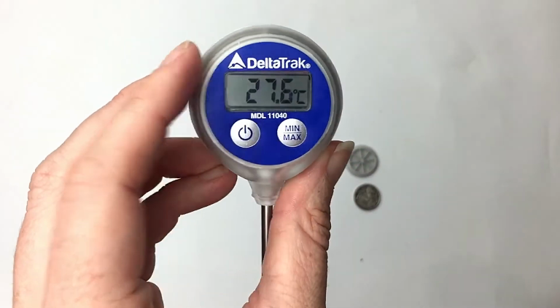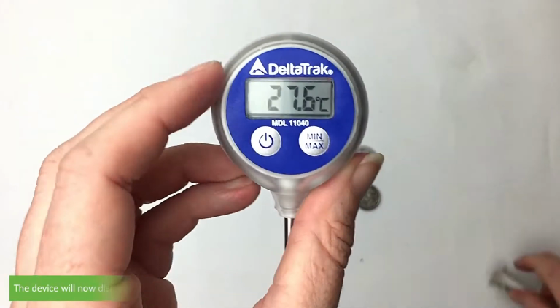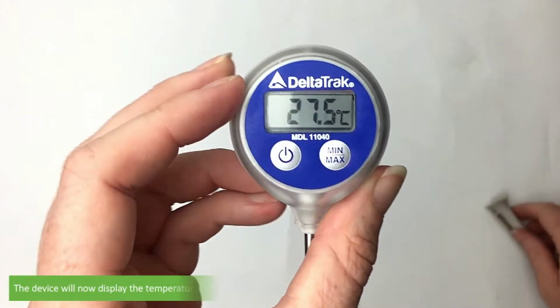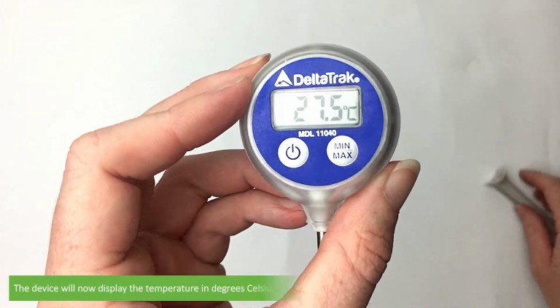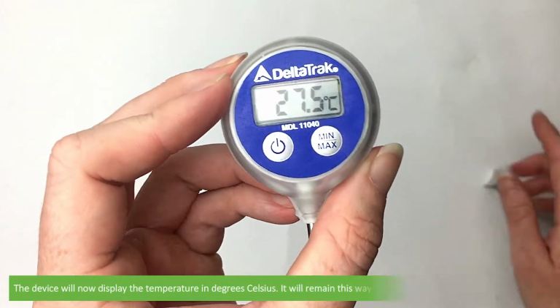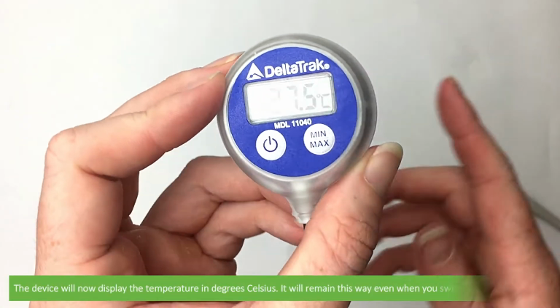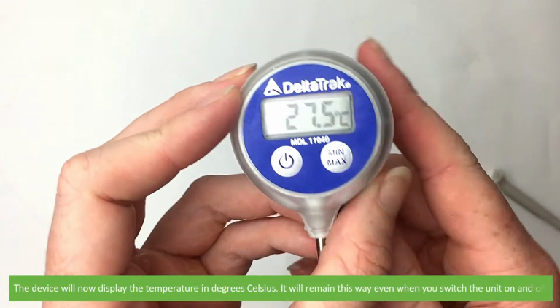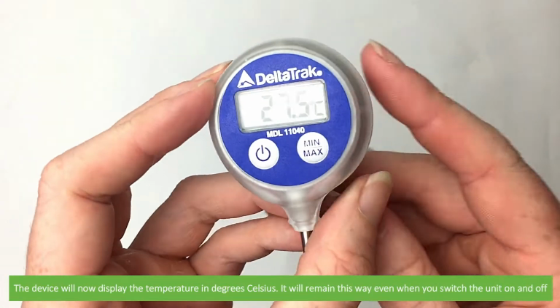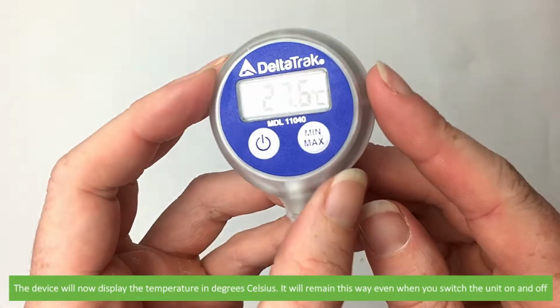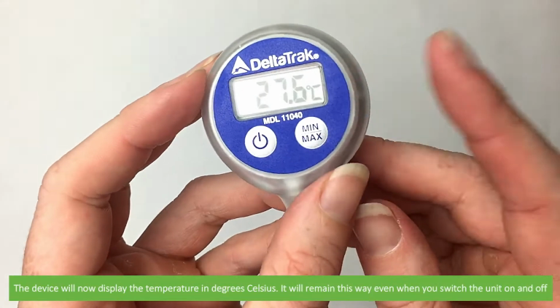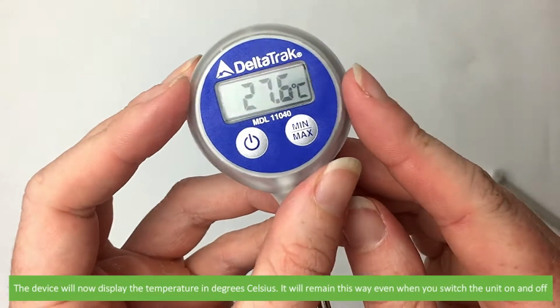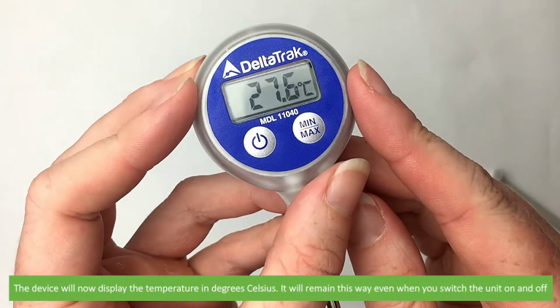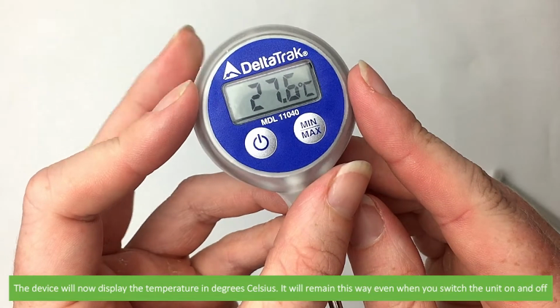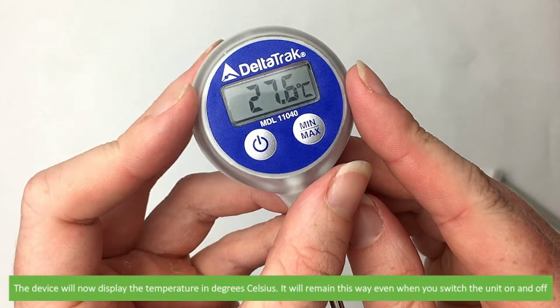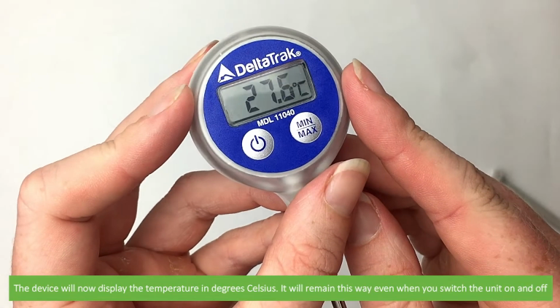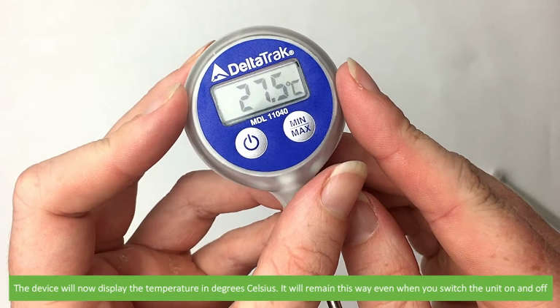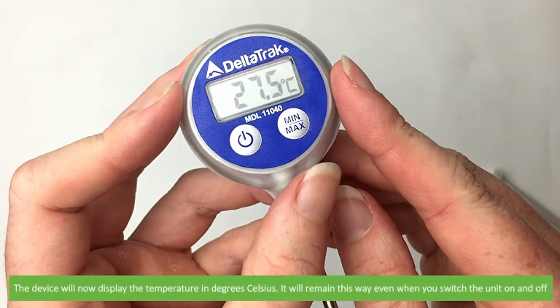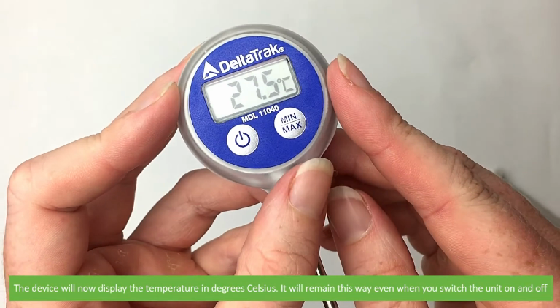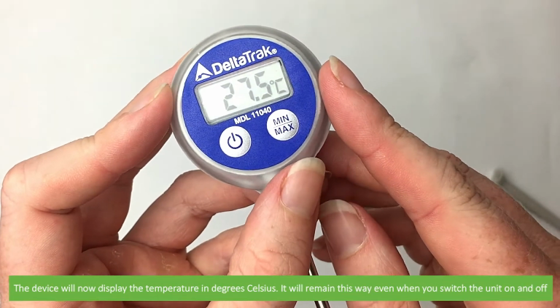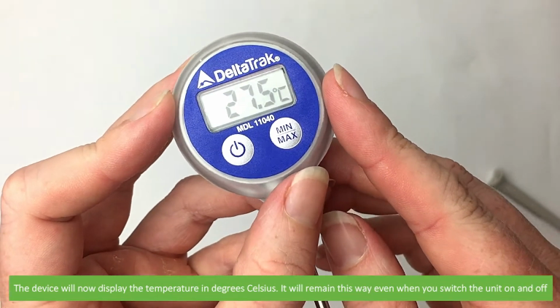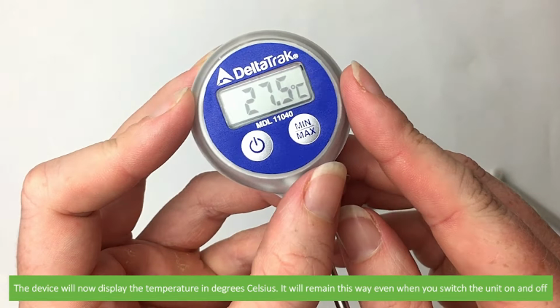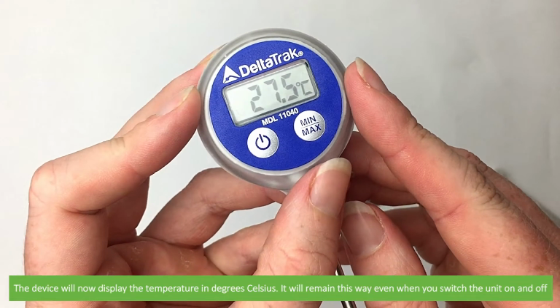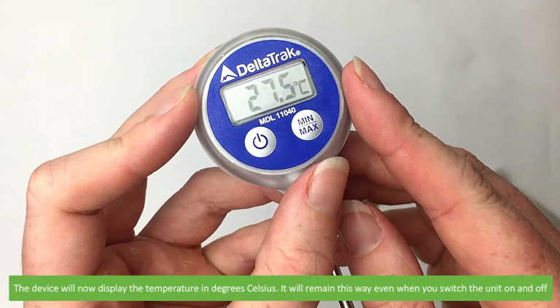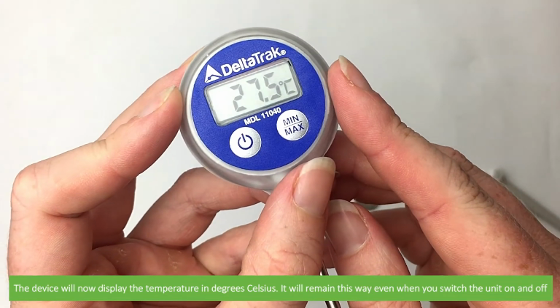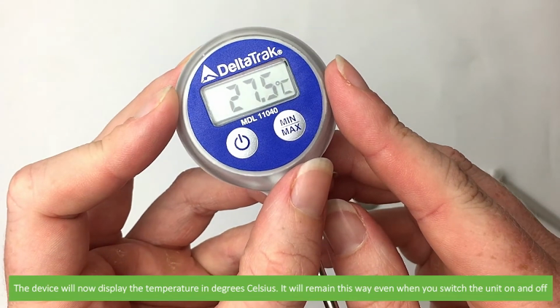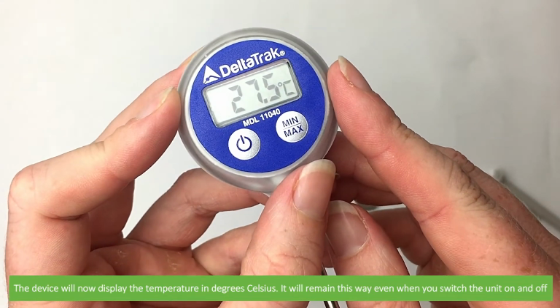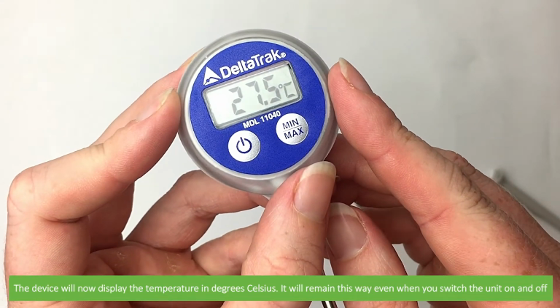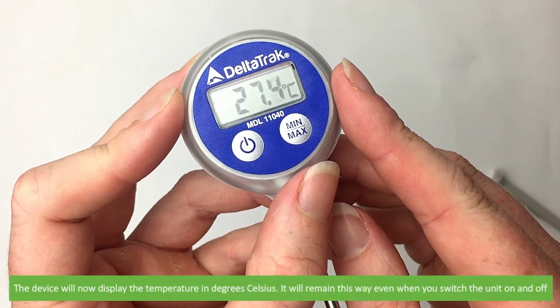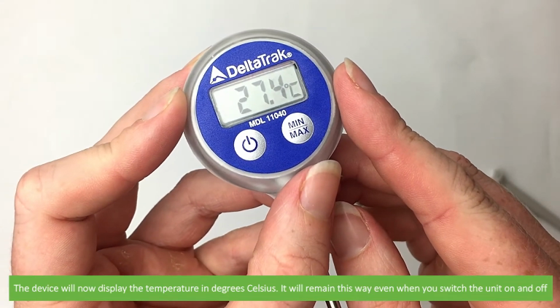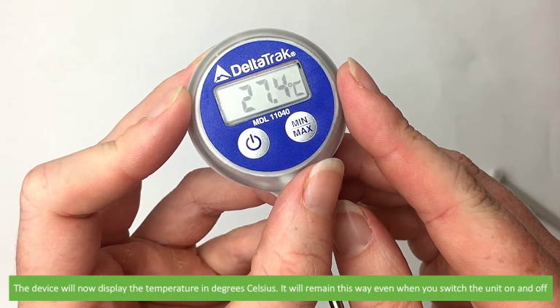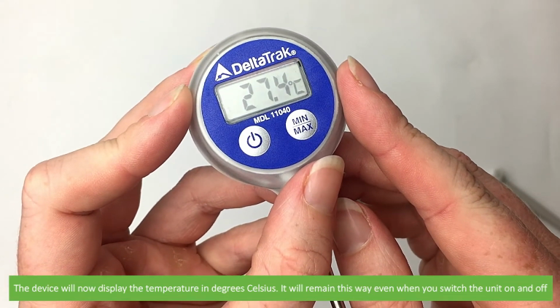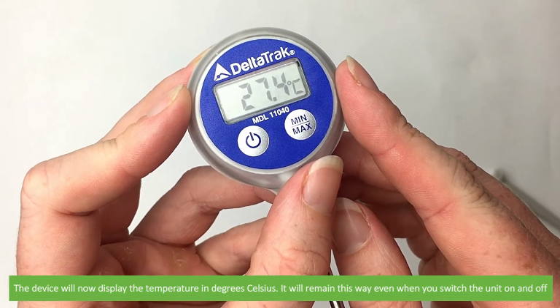The device will now display the temperature in degrees Celsius. It will remain this way even when you switch the unit on and off.